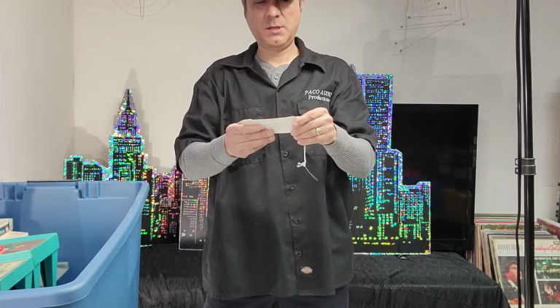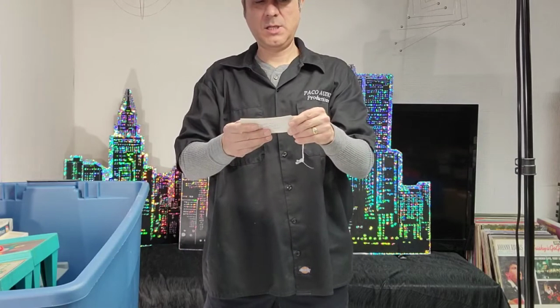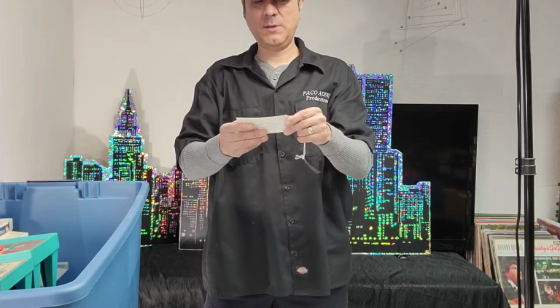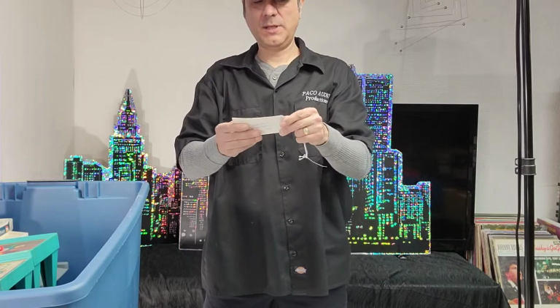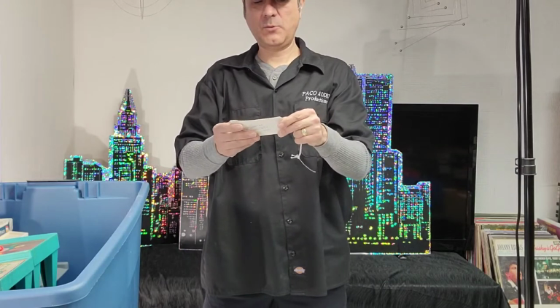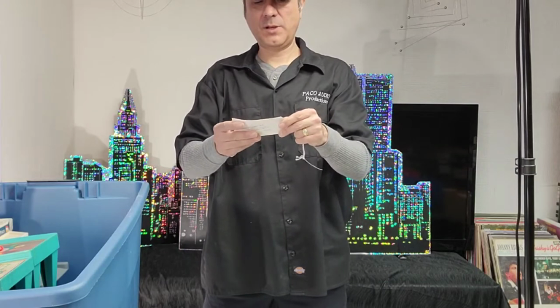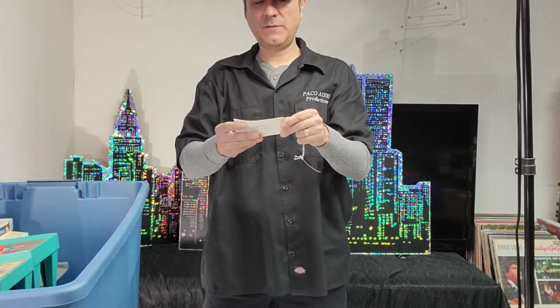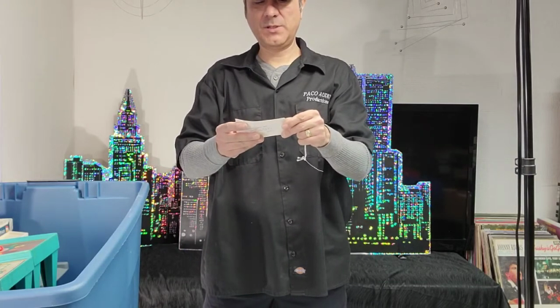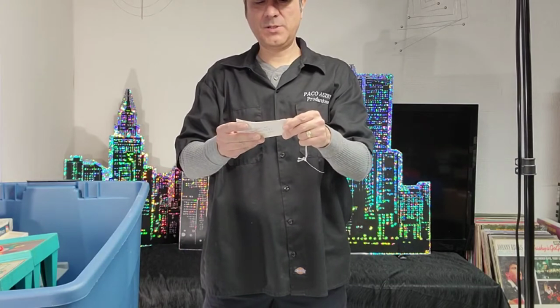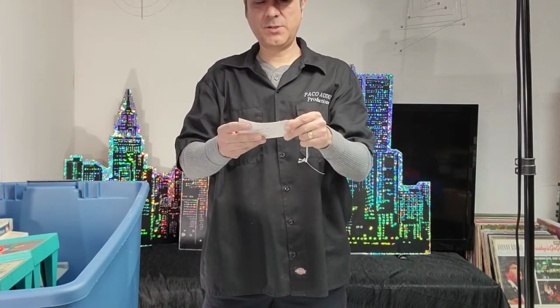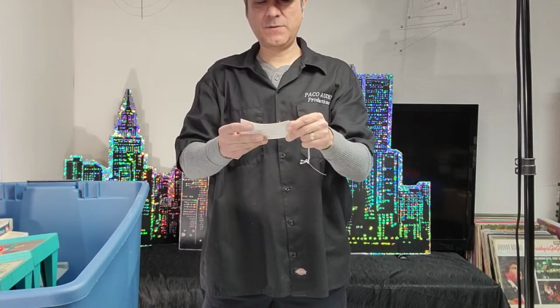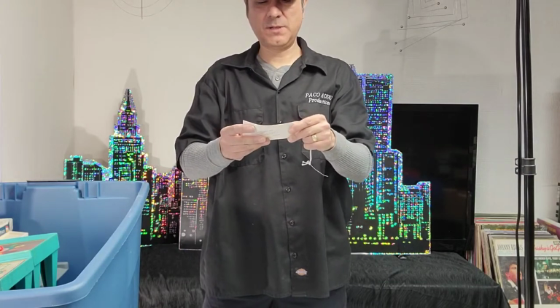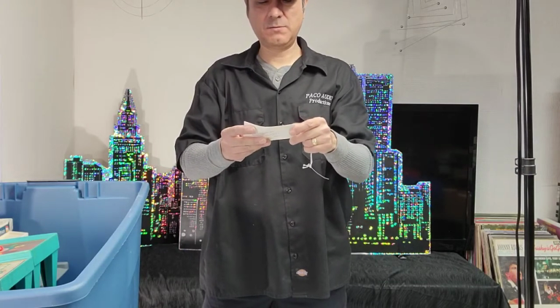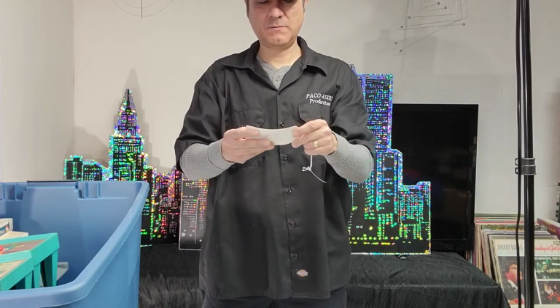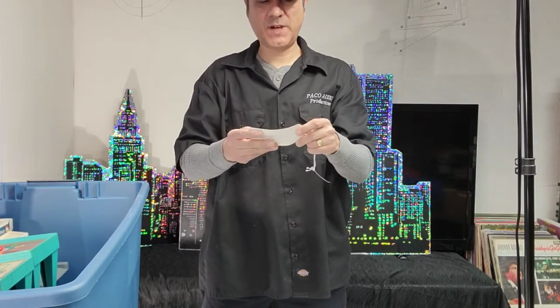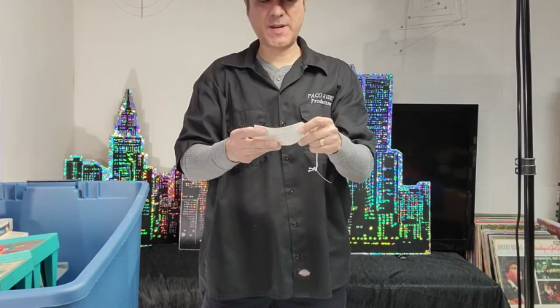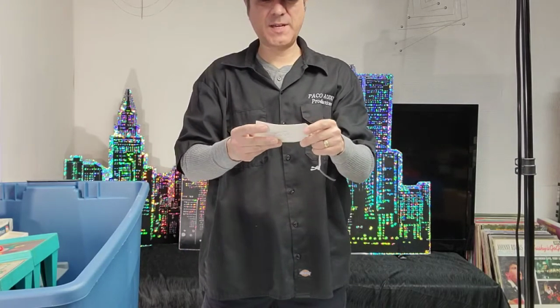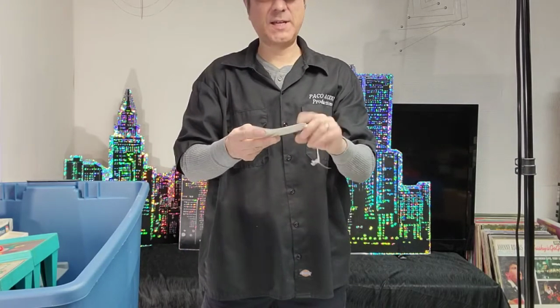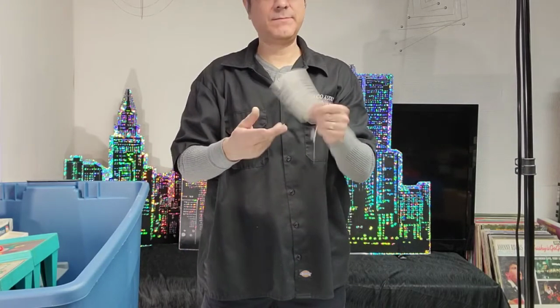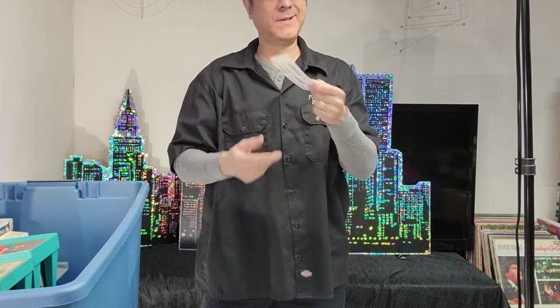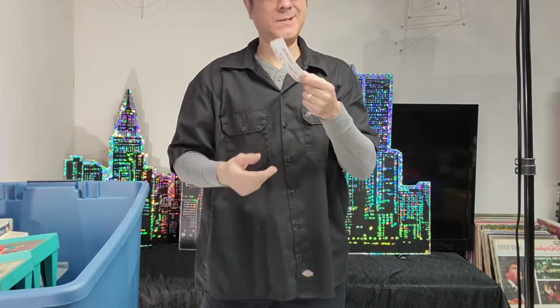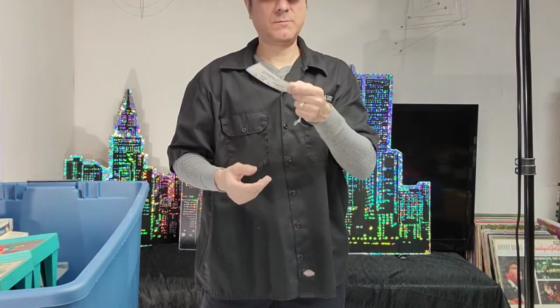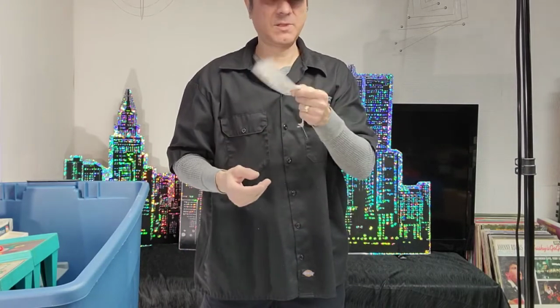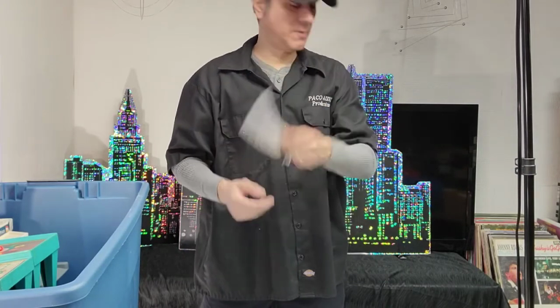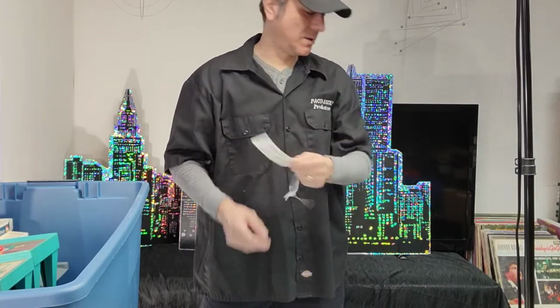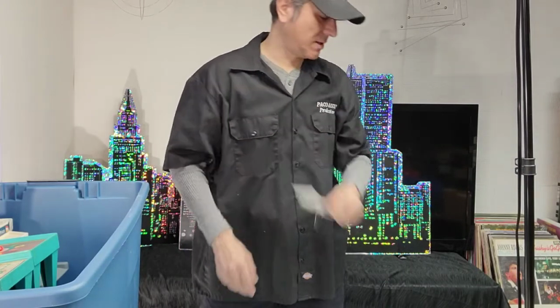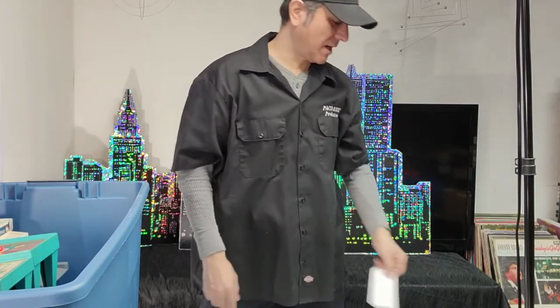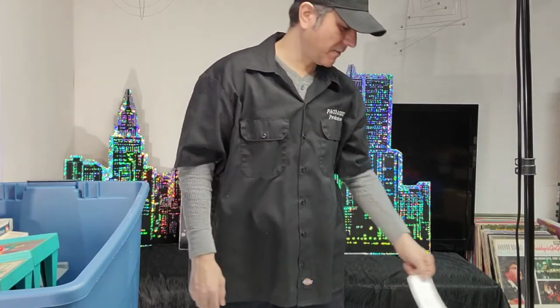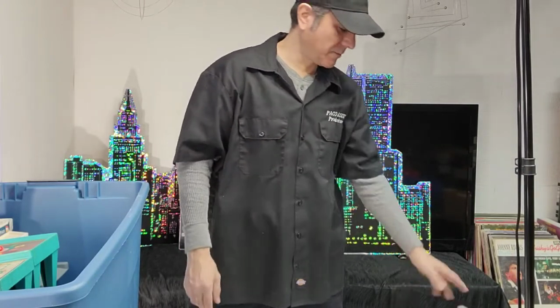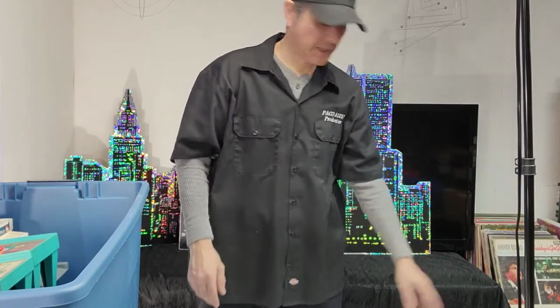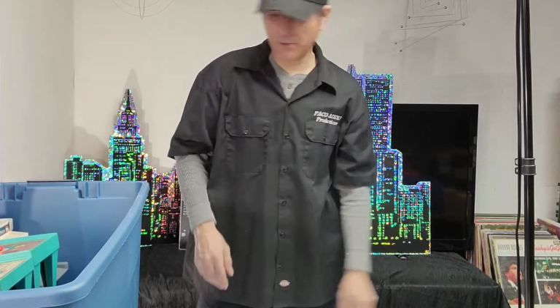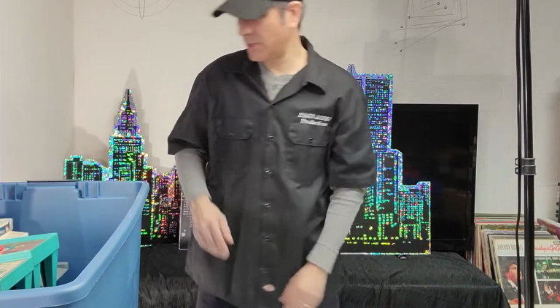There's a tag here: Henry Link wicker vintage sofa, $5.99 — must be a tag off something else.